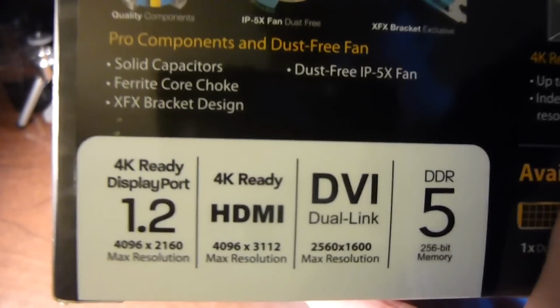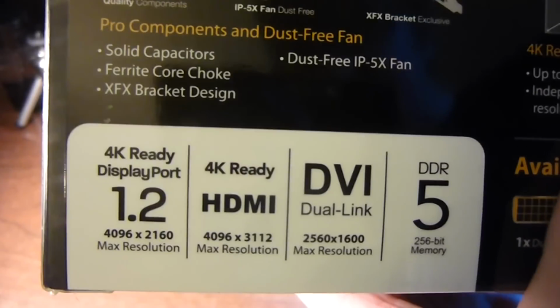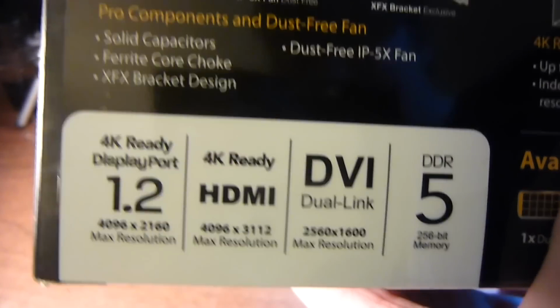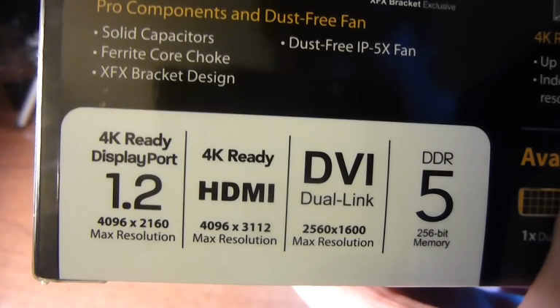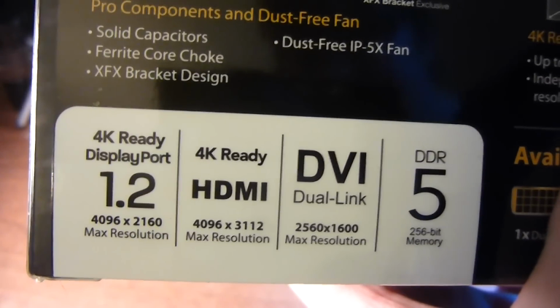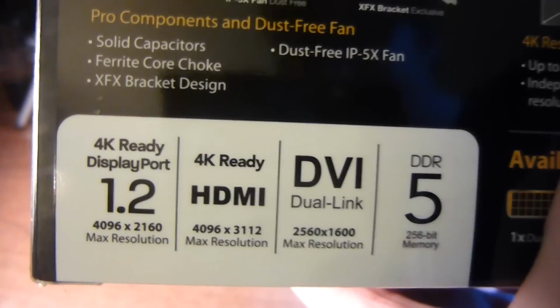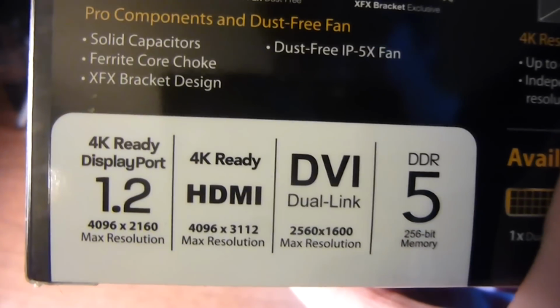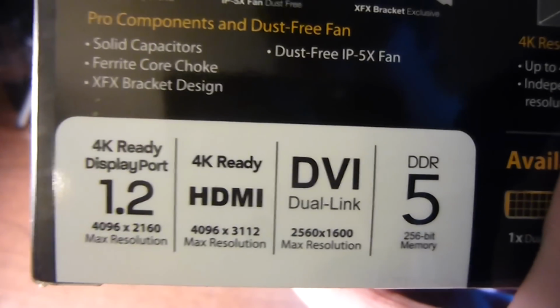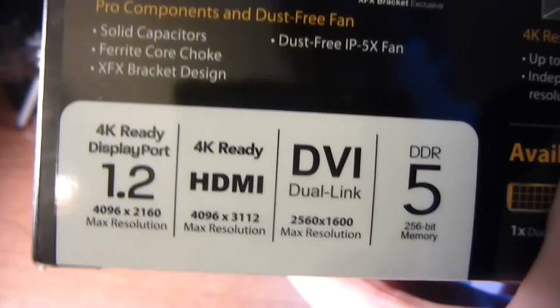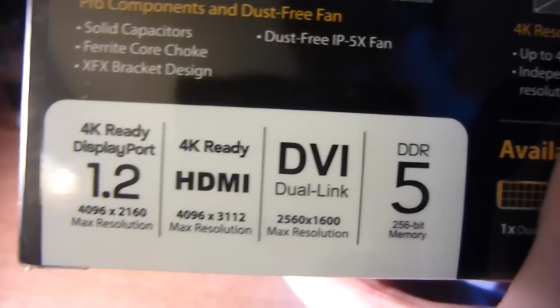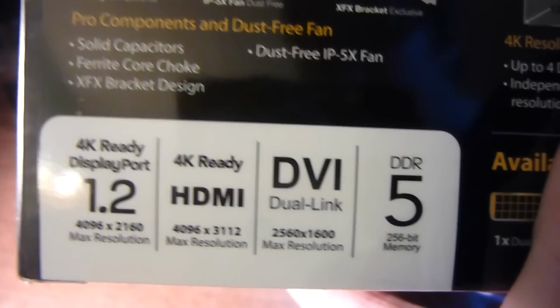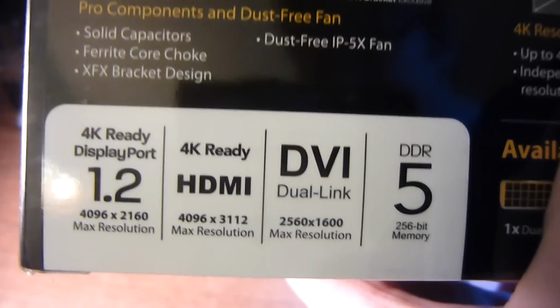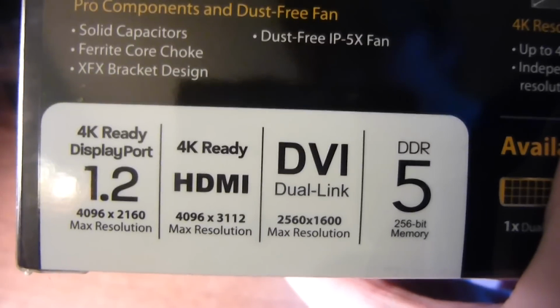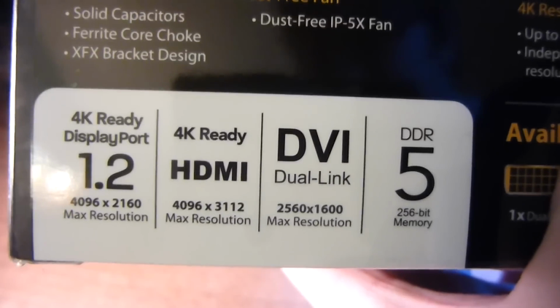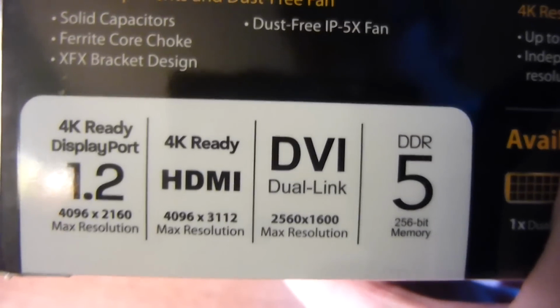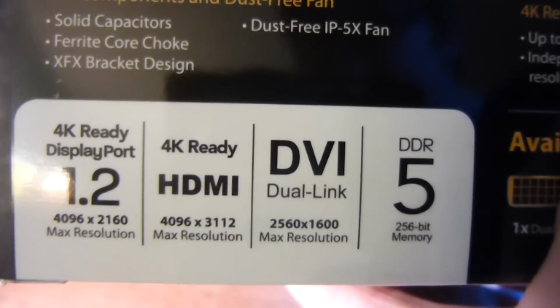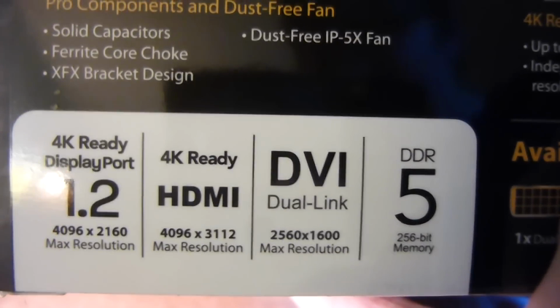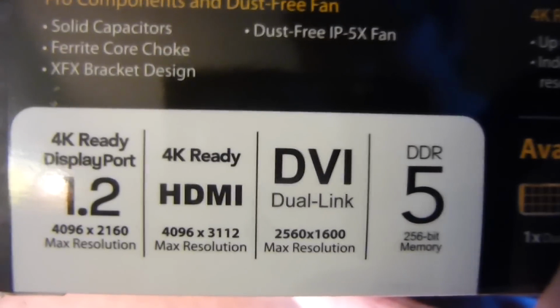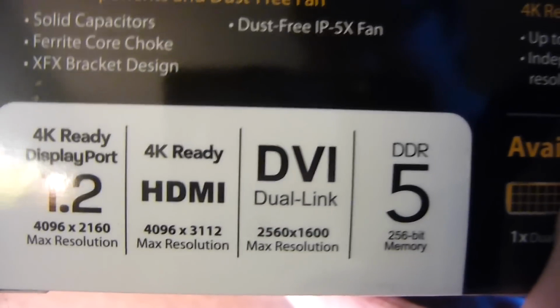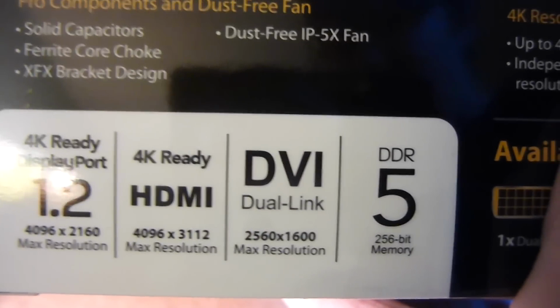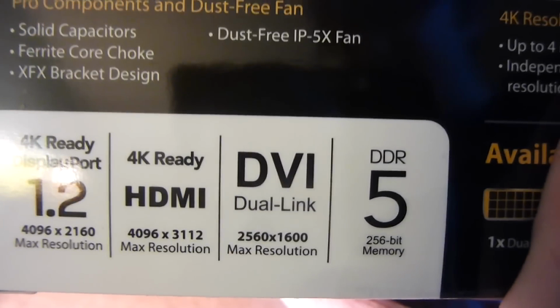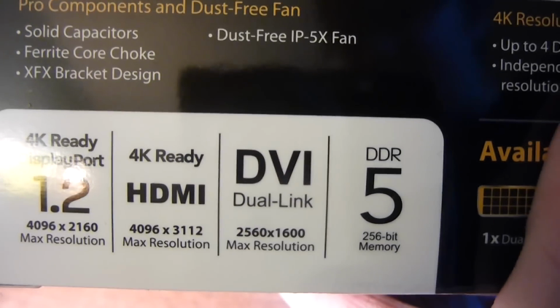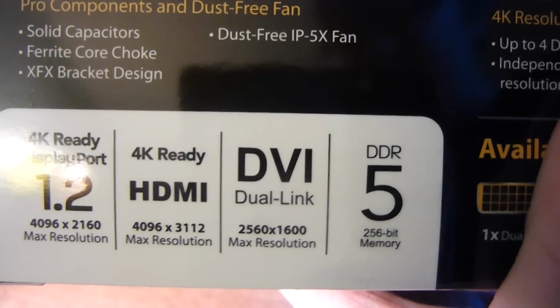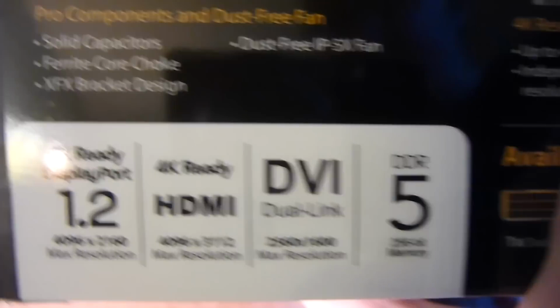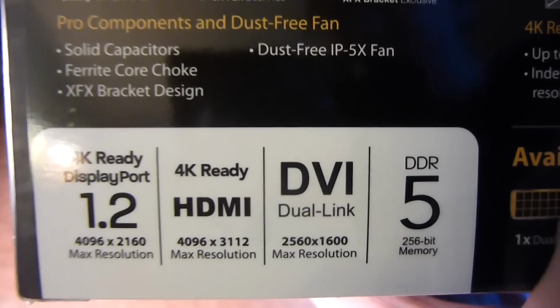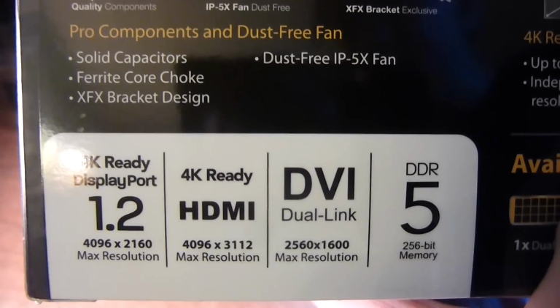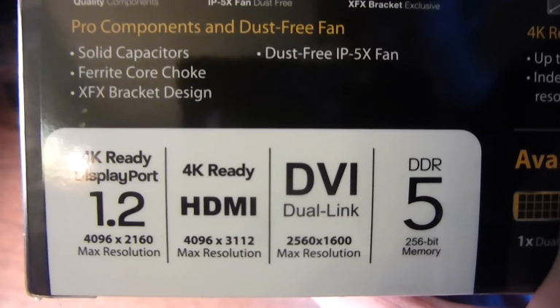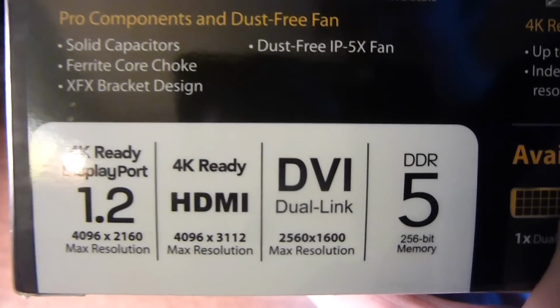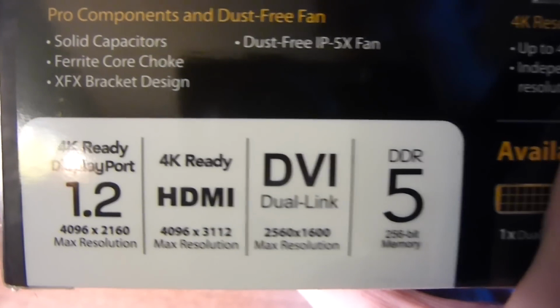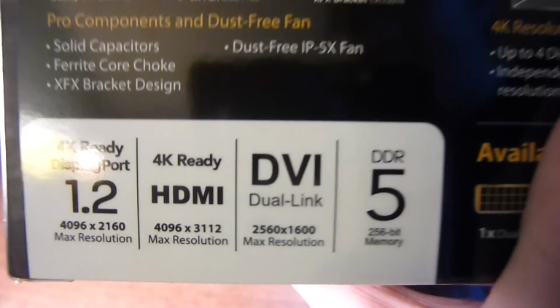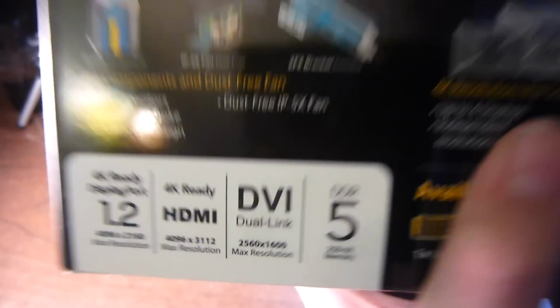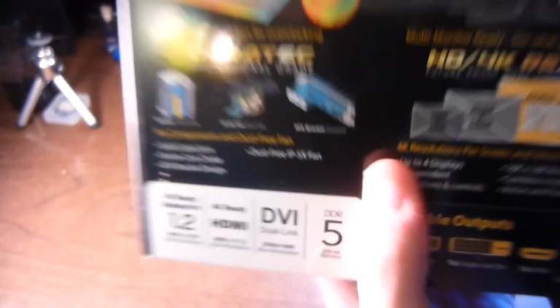4K ready. DisplayPort, HDMI, DVI, GDDR5.